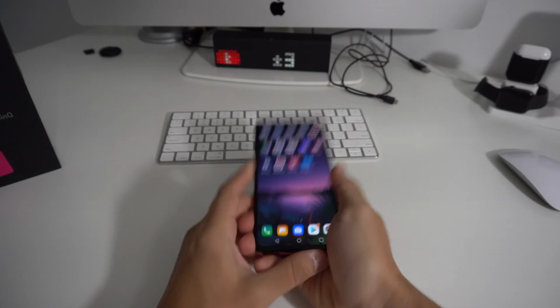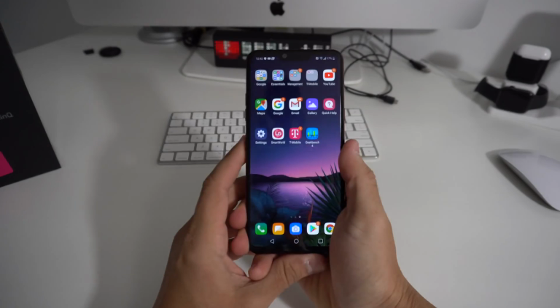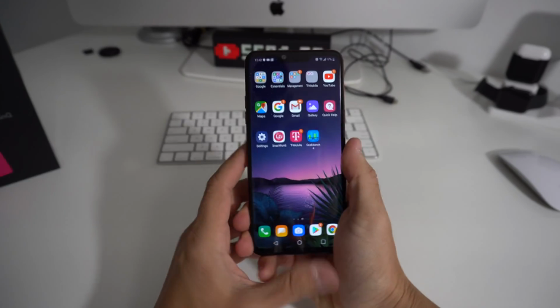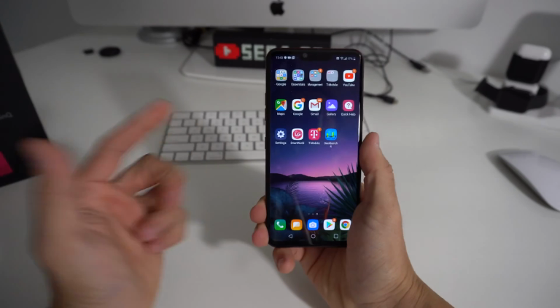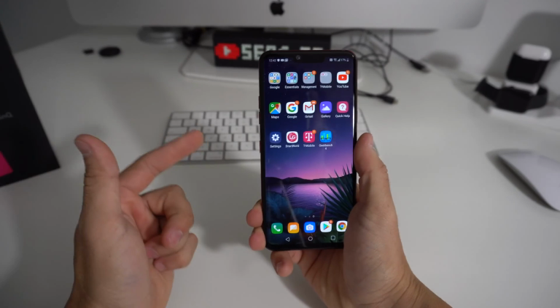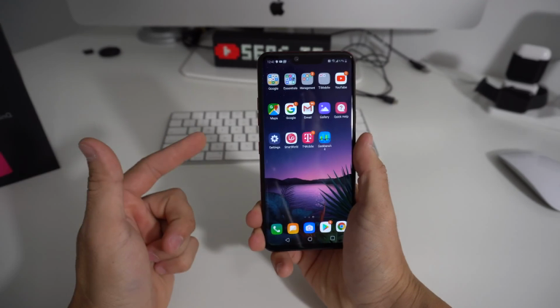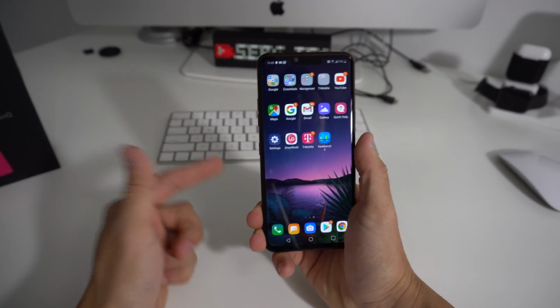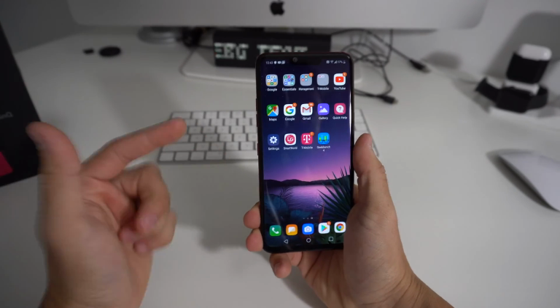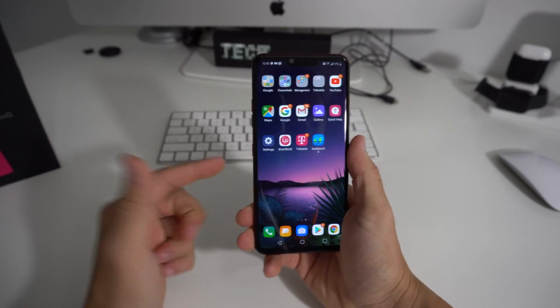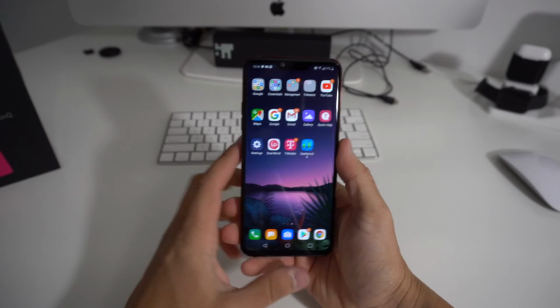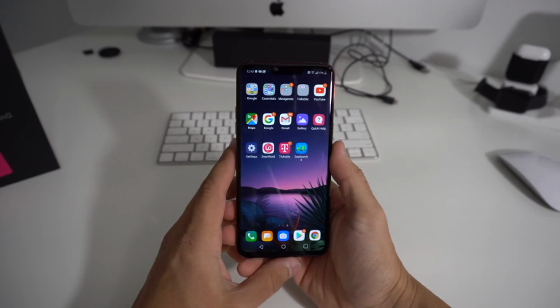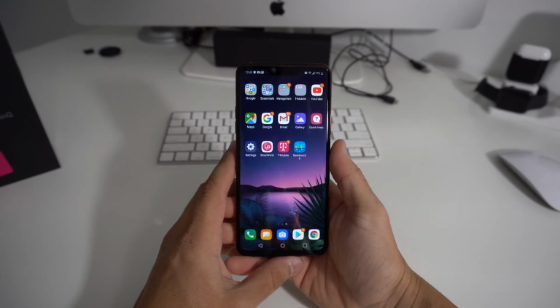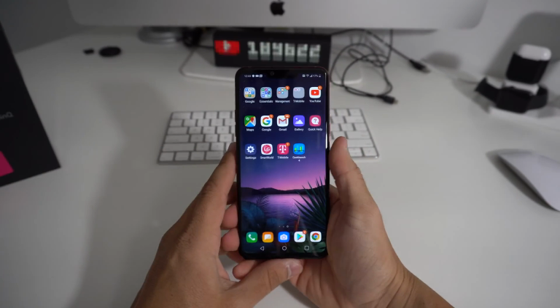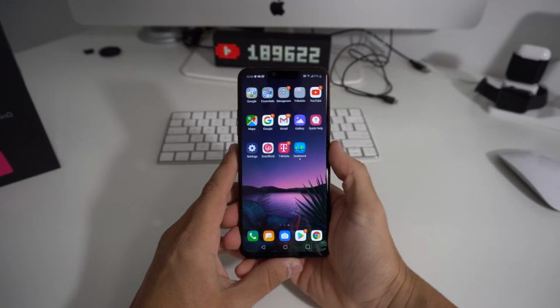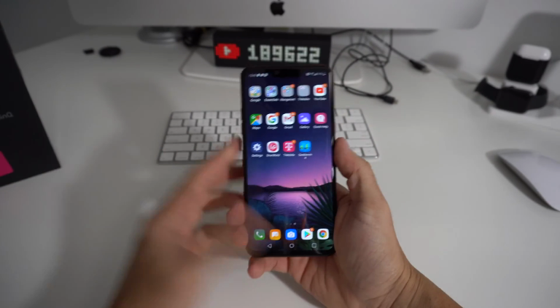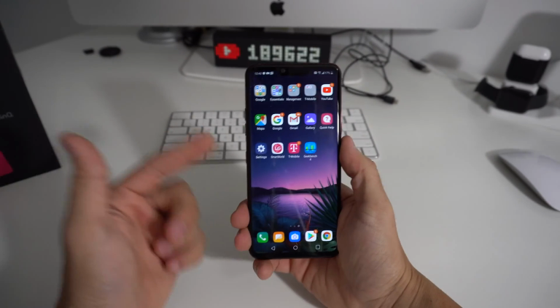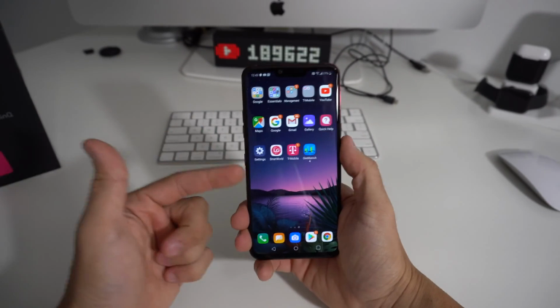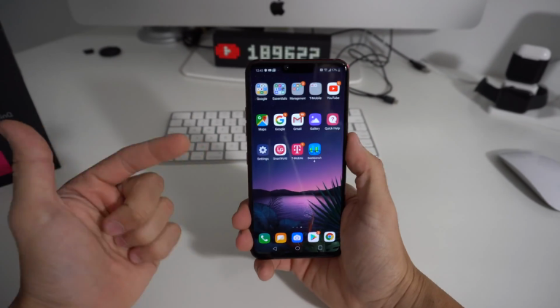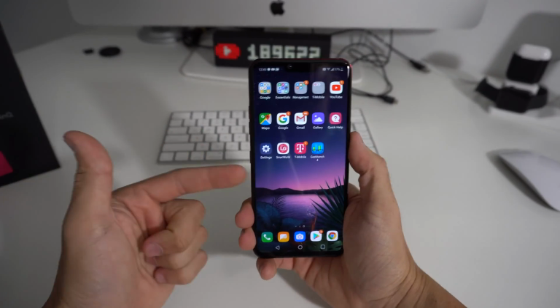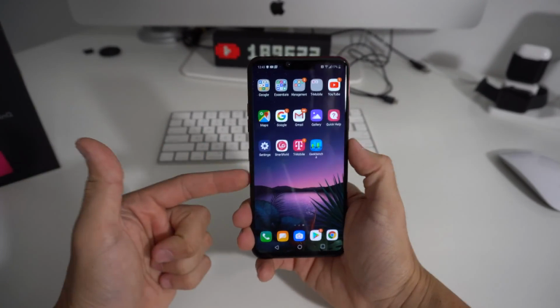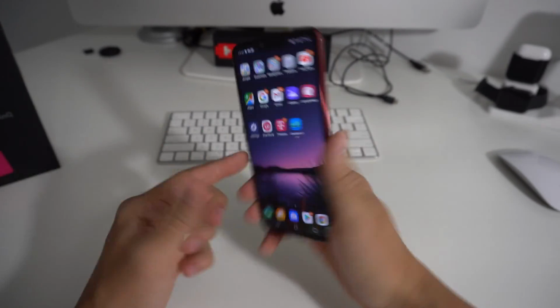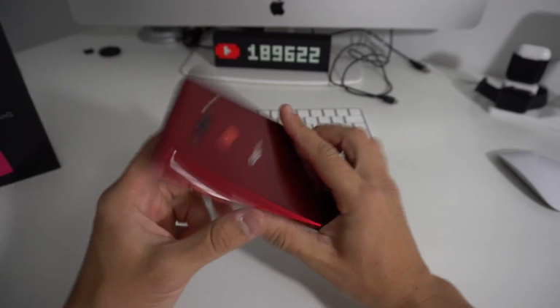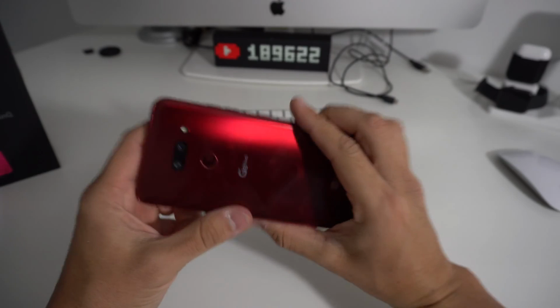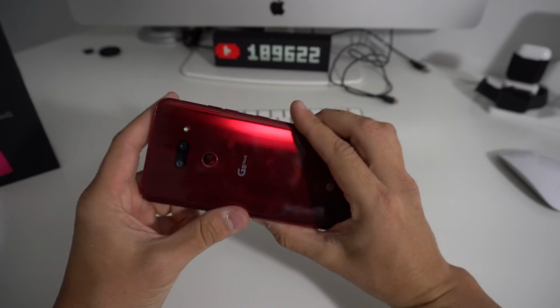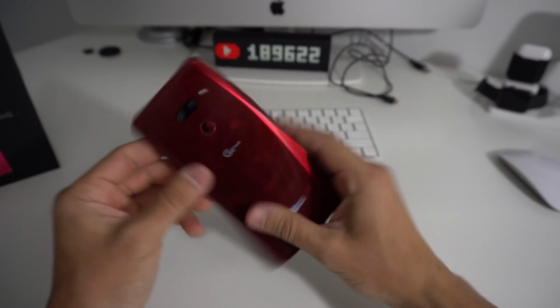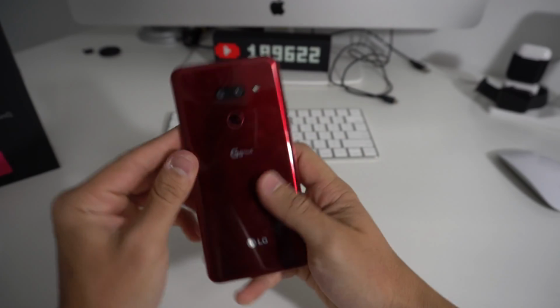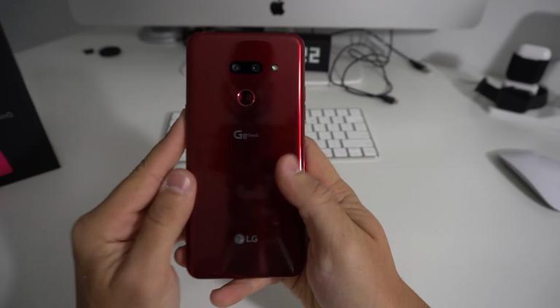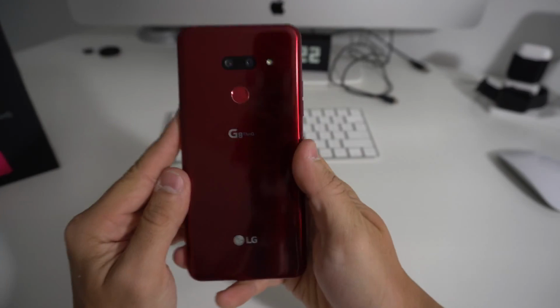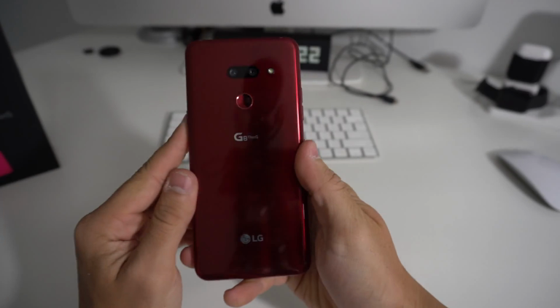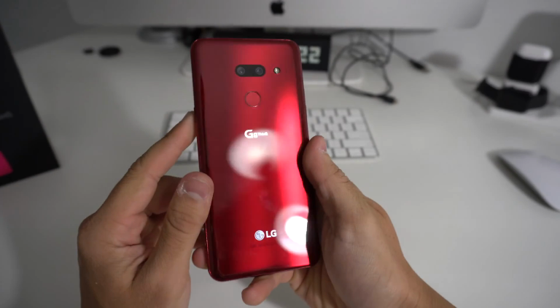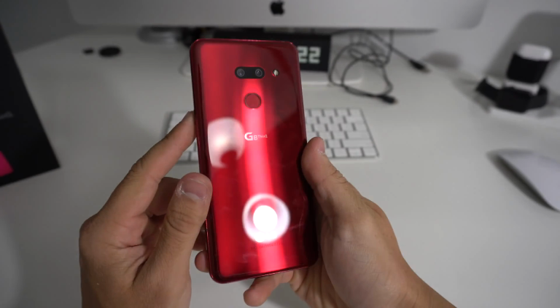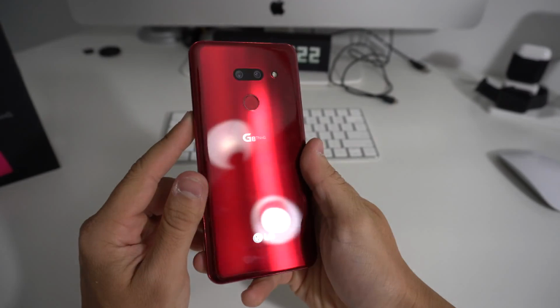Hey there, what's up everyone? In this video I'm going to show you how to force restart your LG G8.